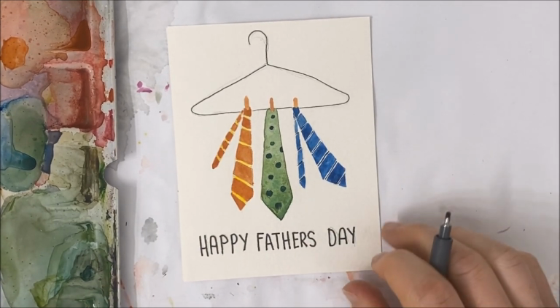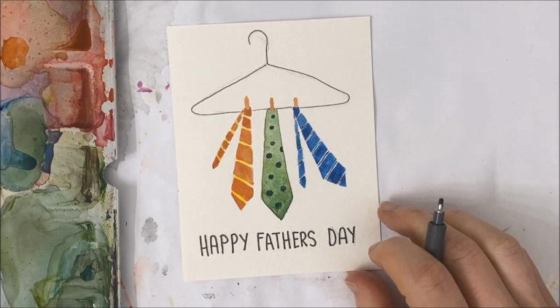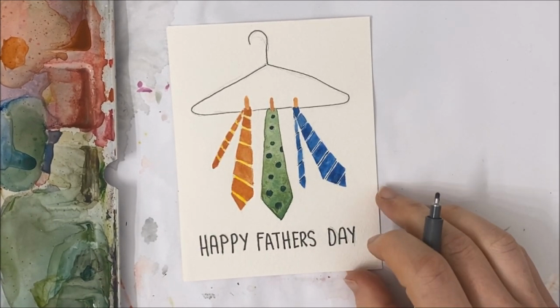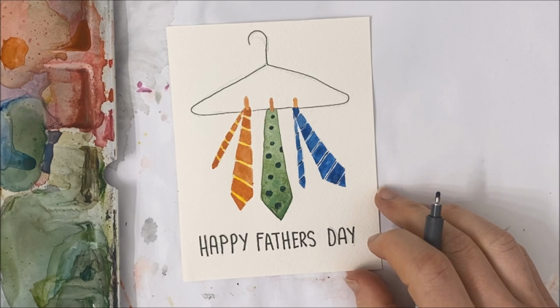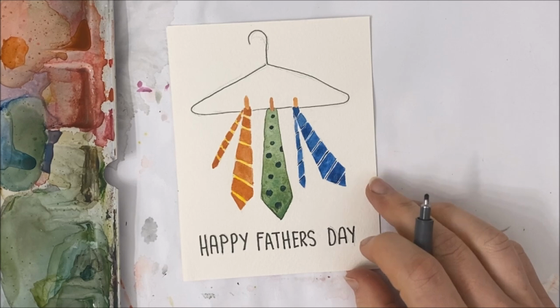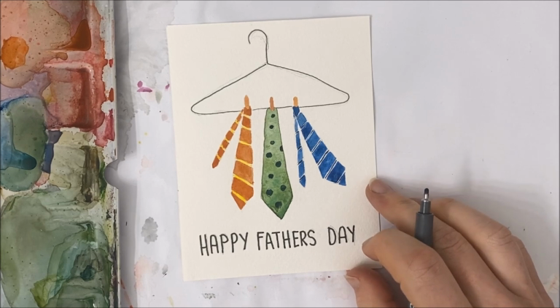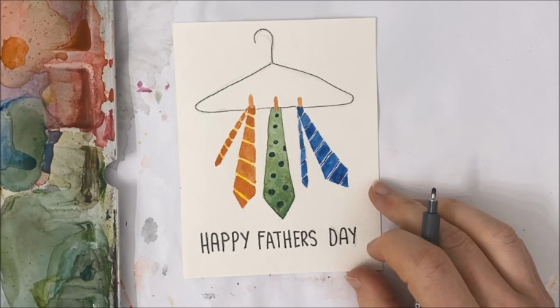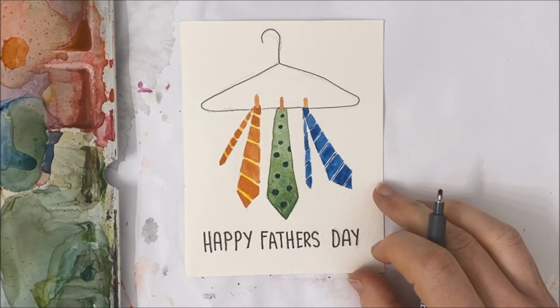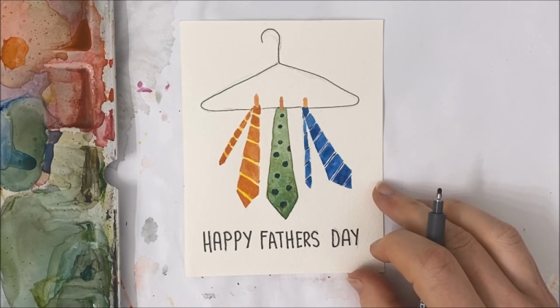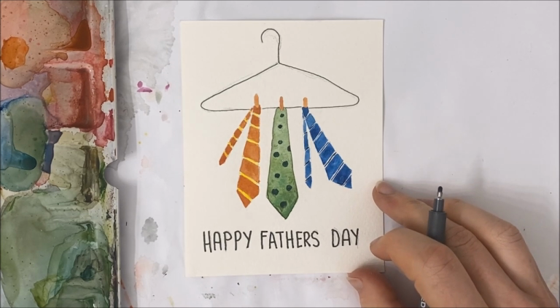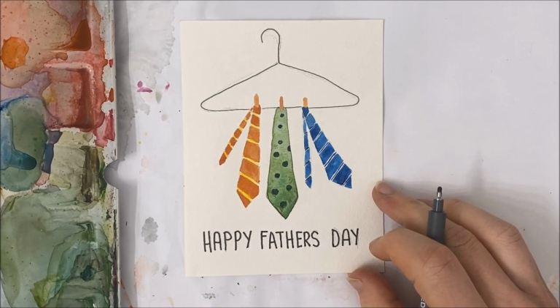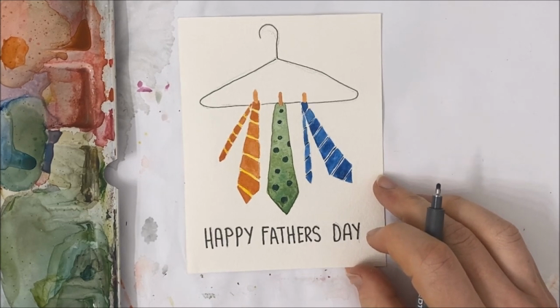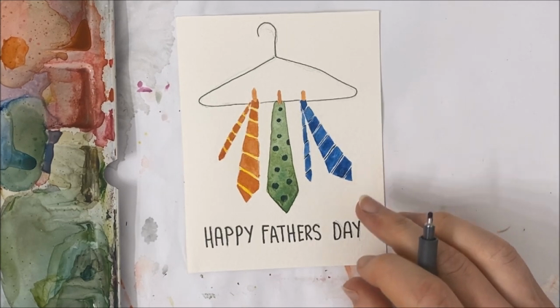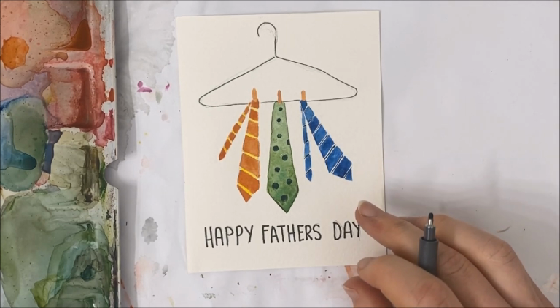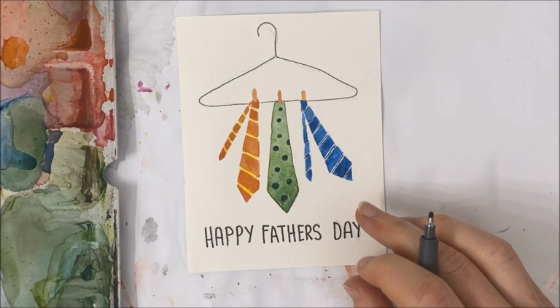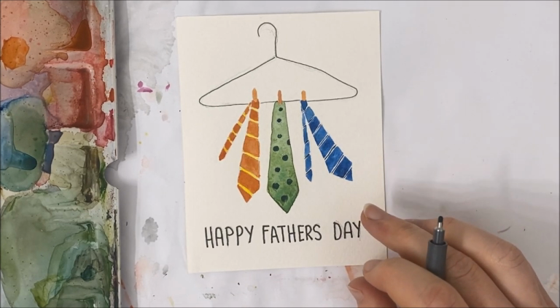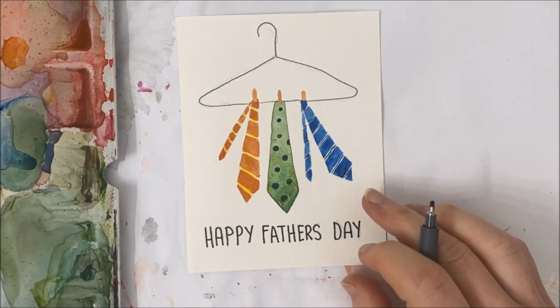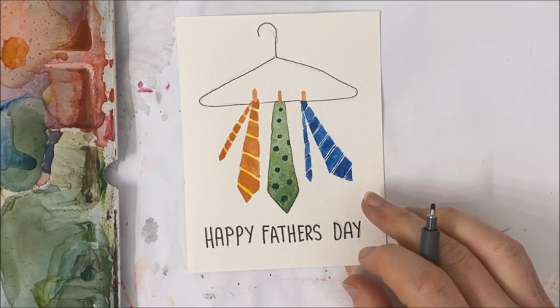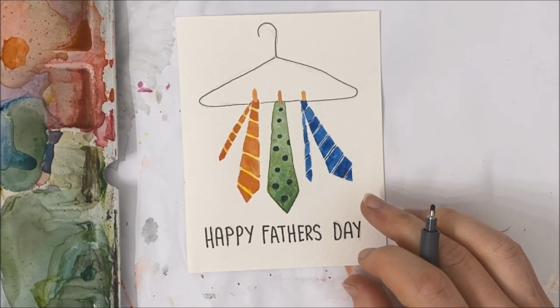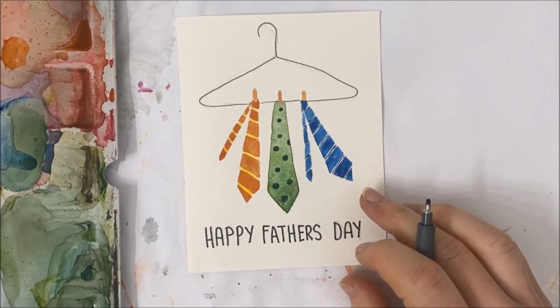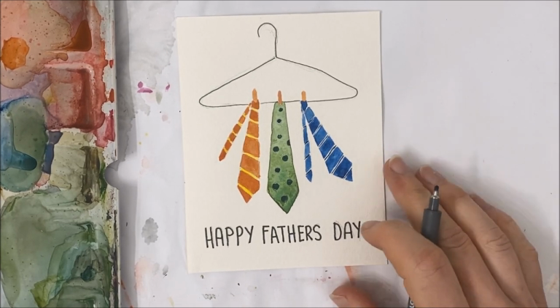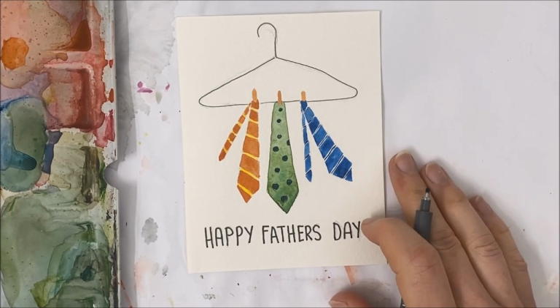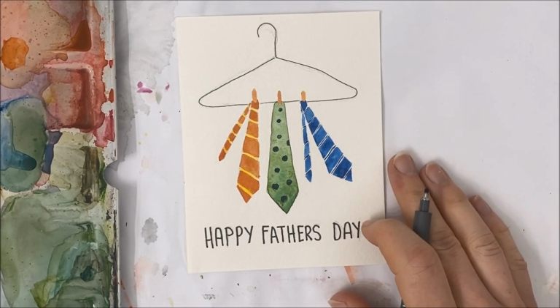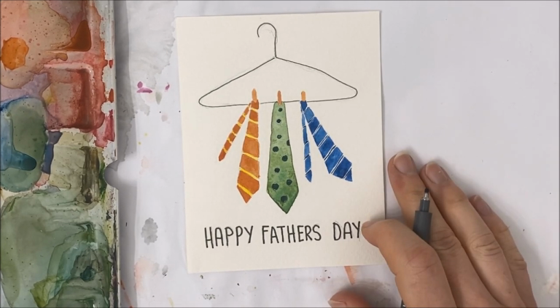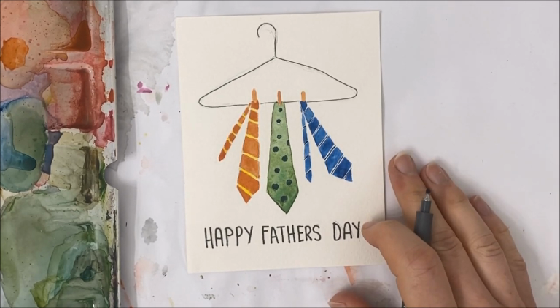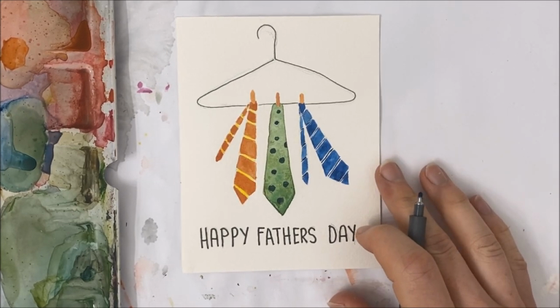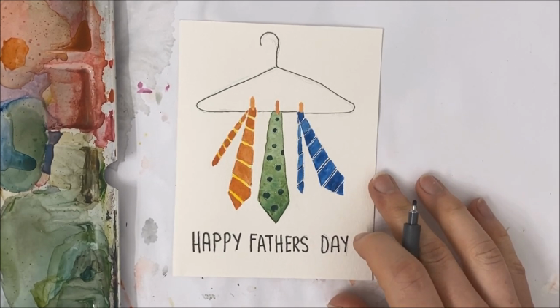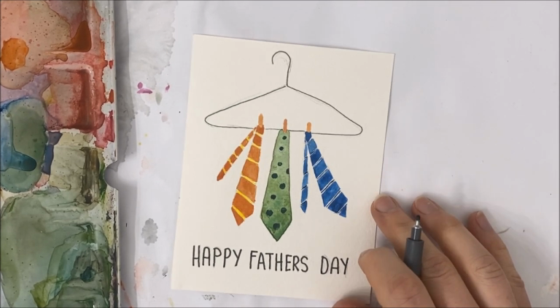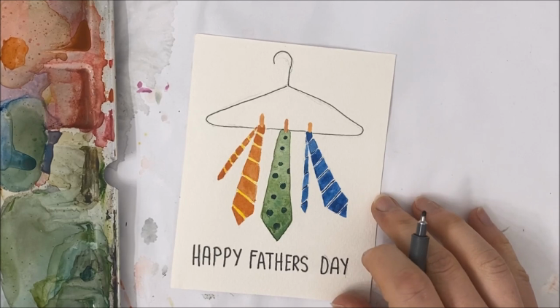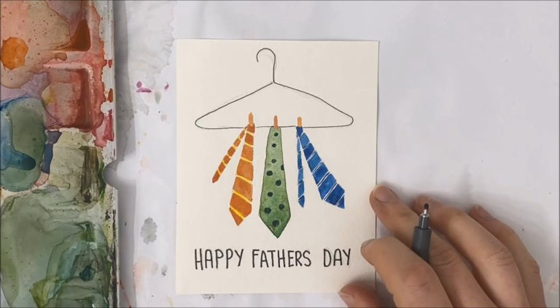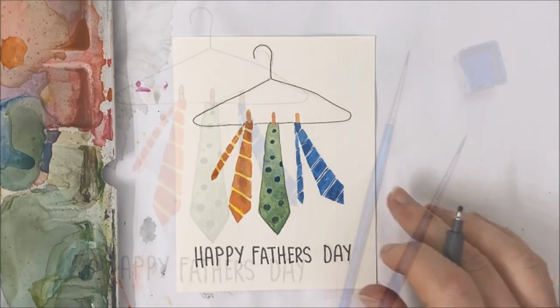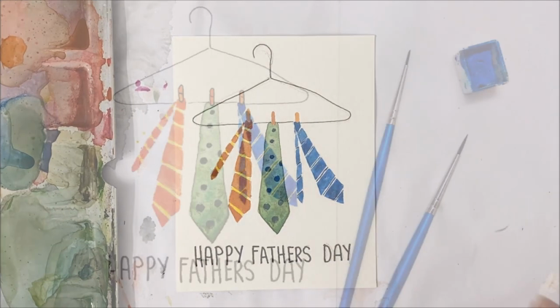I hope you guys enjoyed this tutorial. If you did, don't forget to subscribe to my channel, like this video, and I'll see you in the next one.